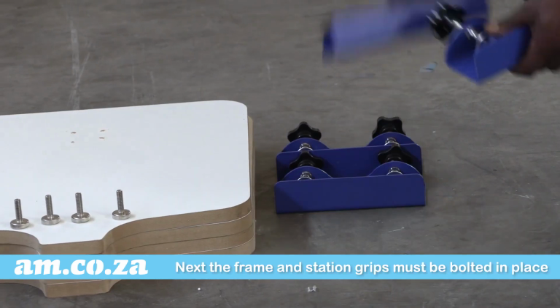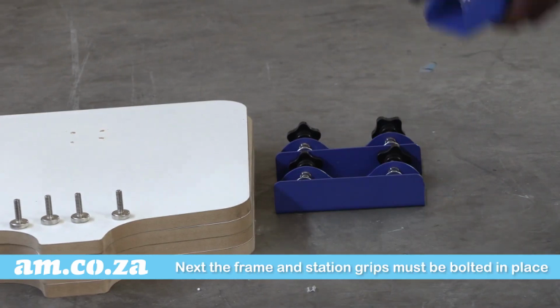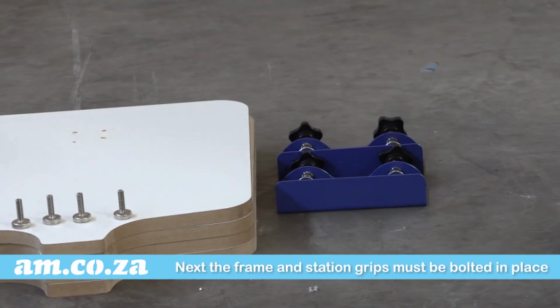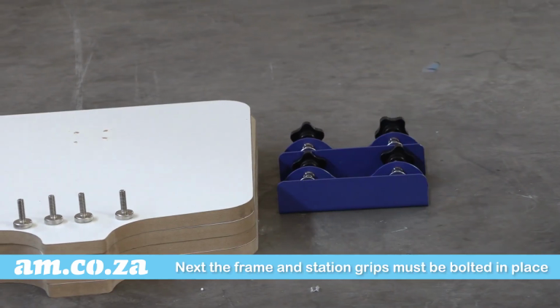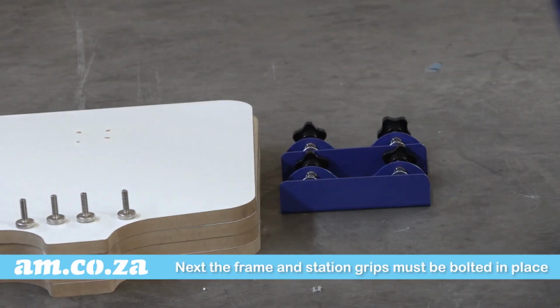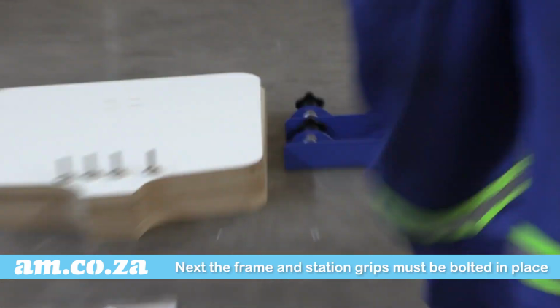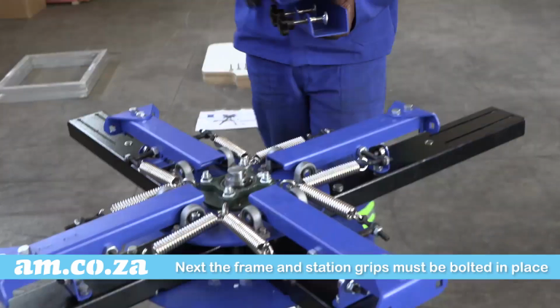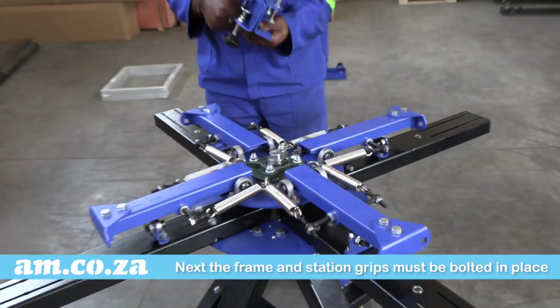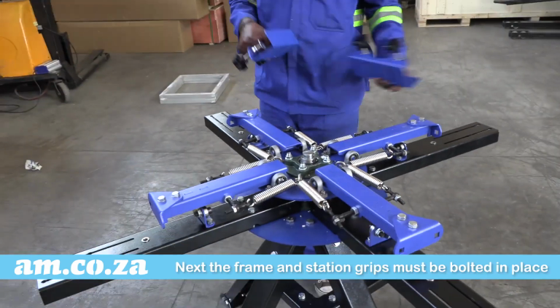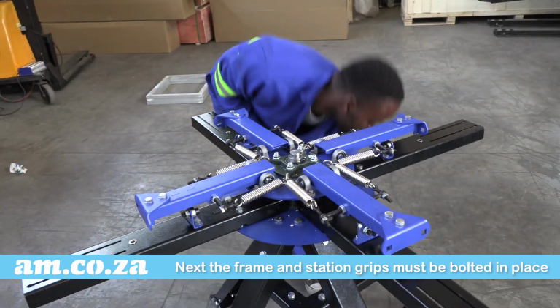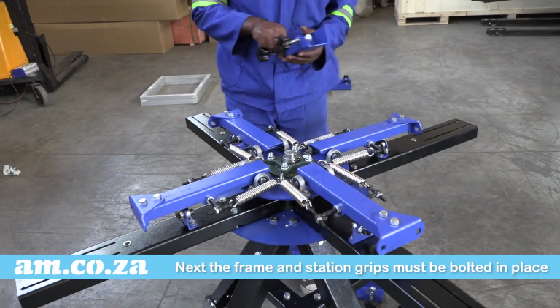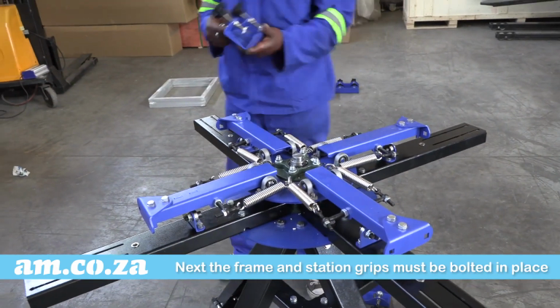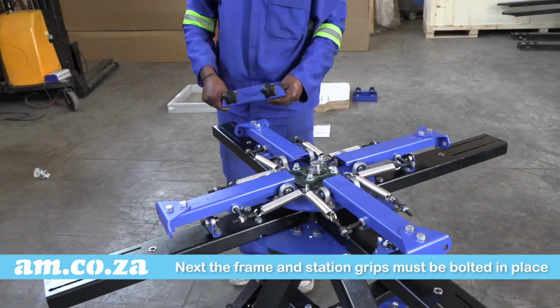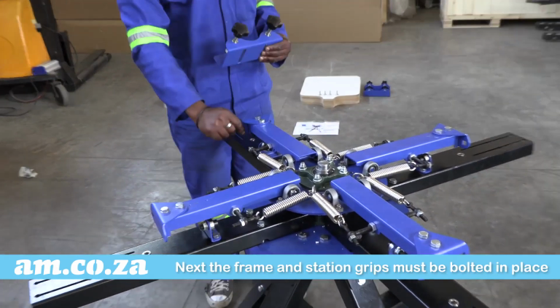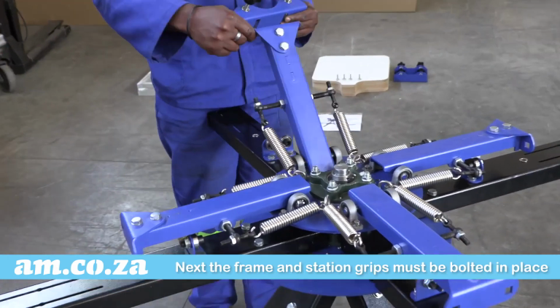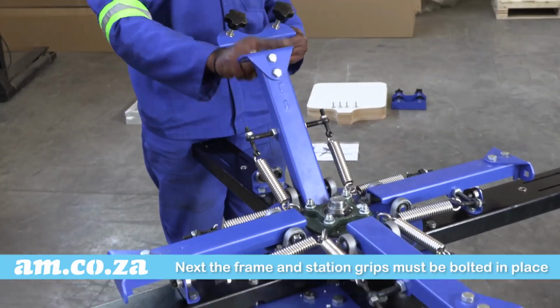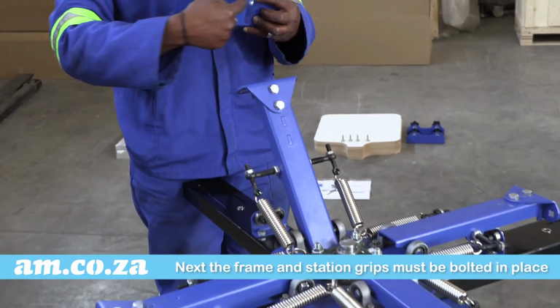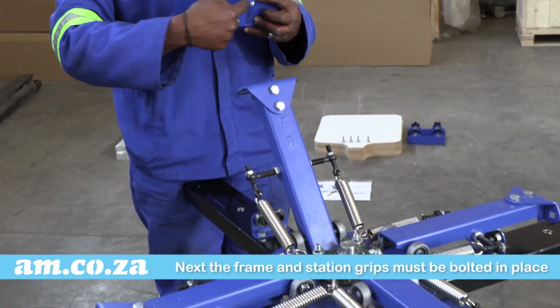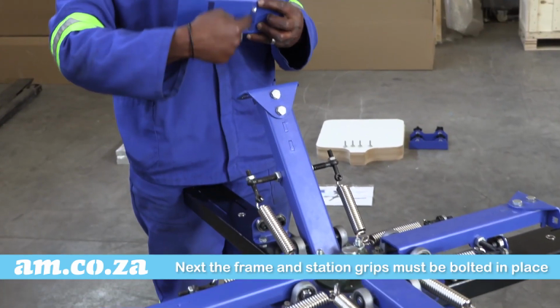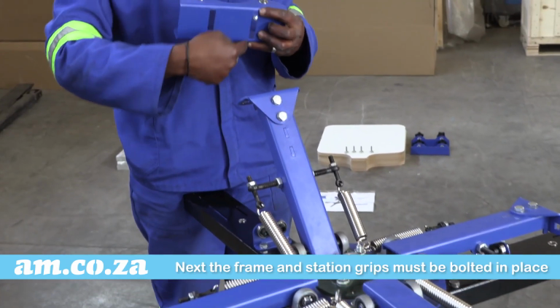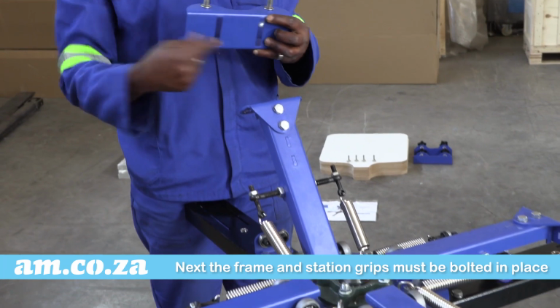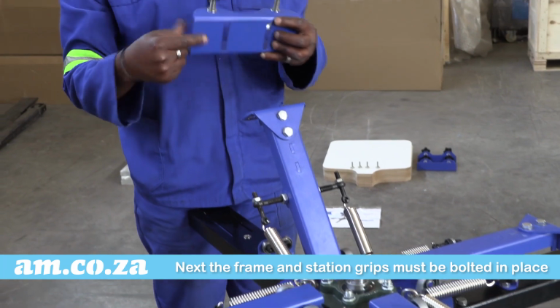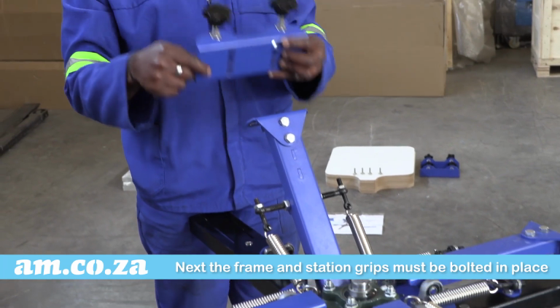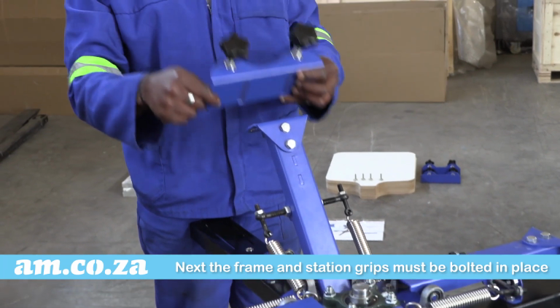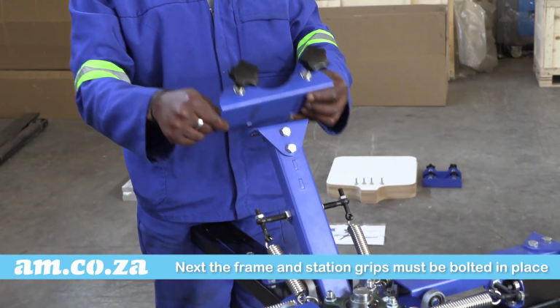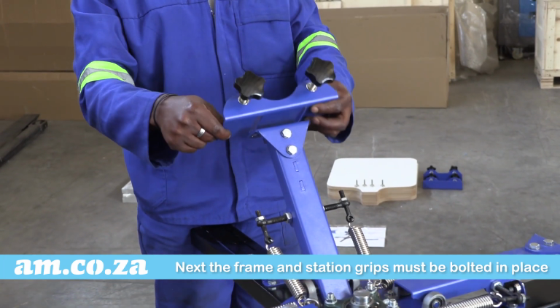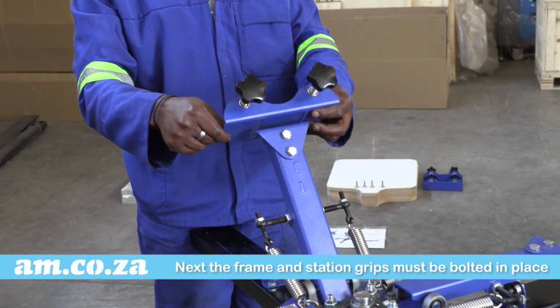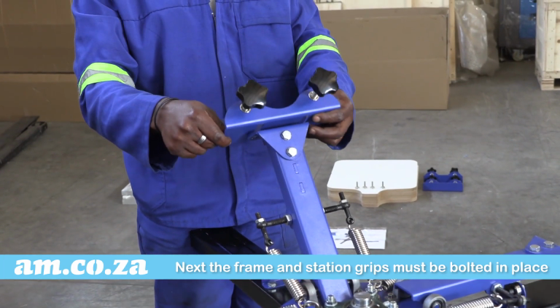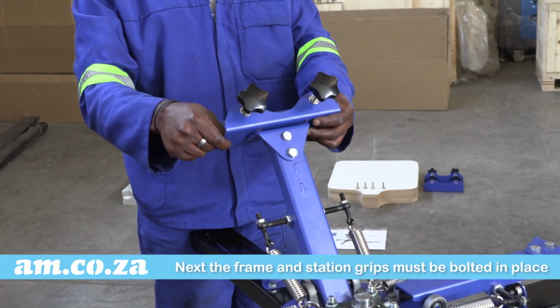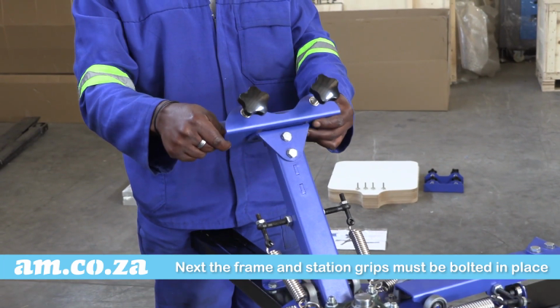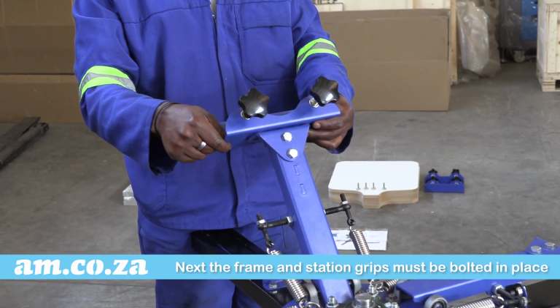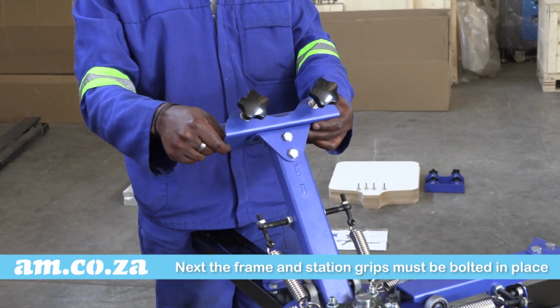Next, the screen holder frame grips must be bolted in place at the end of the turntable arms.